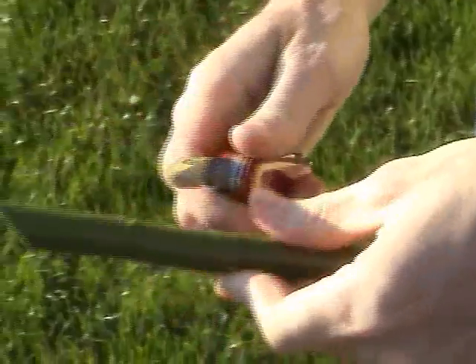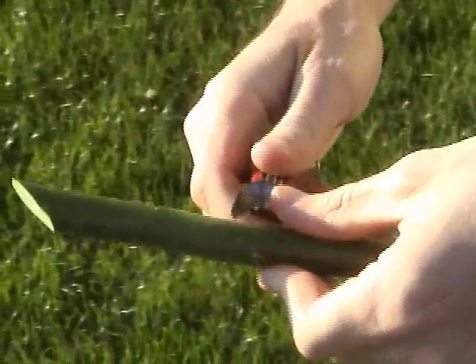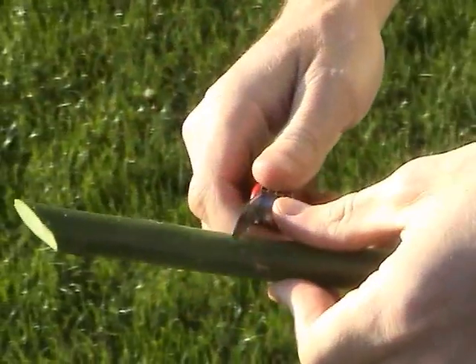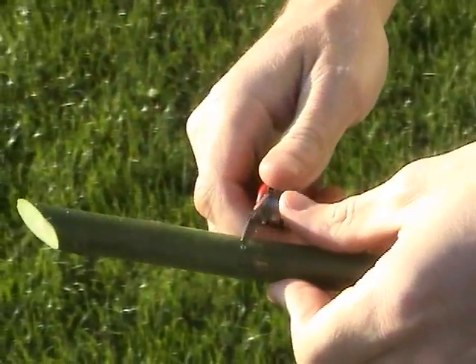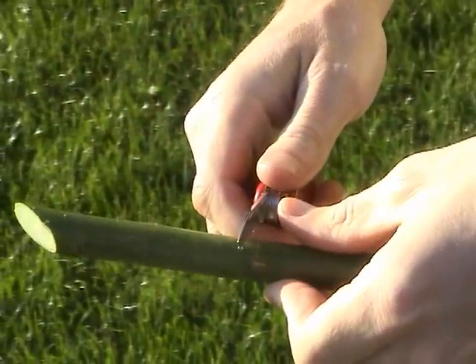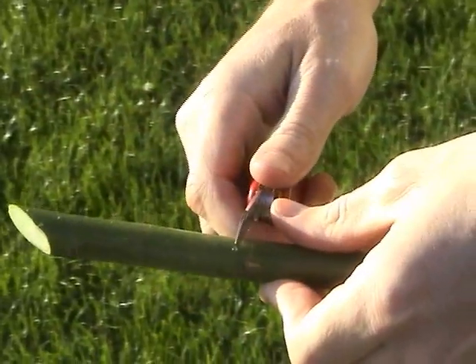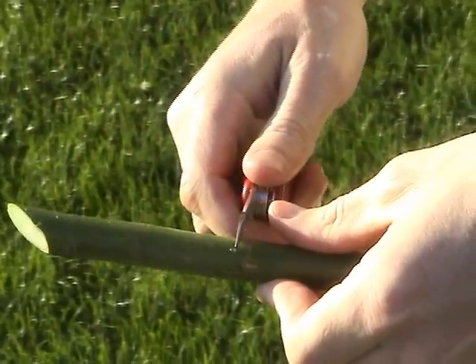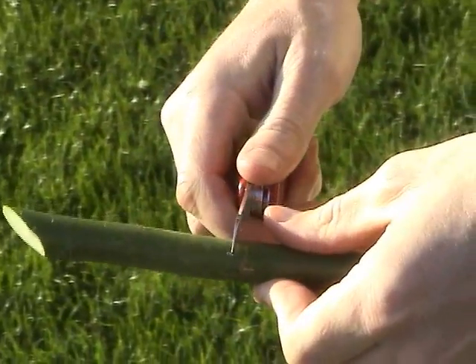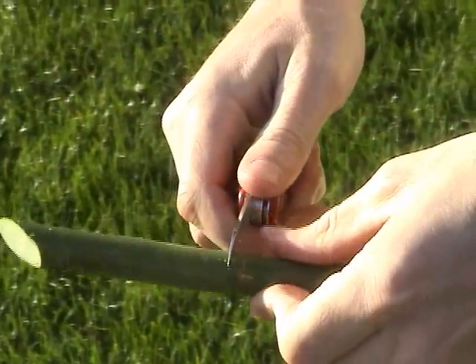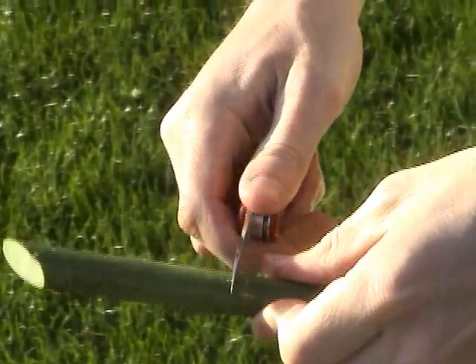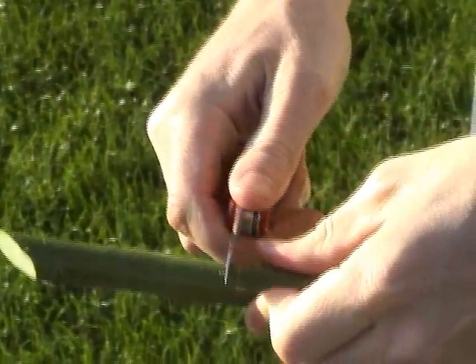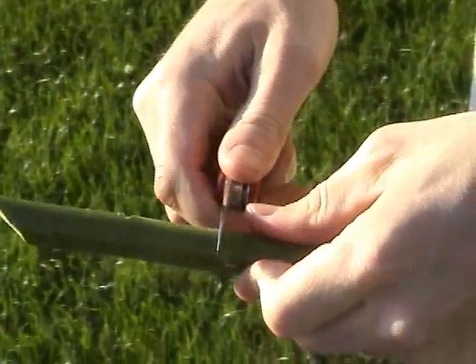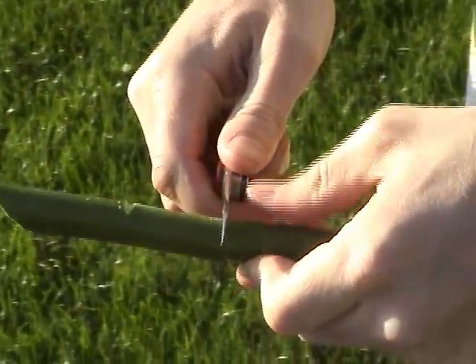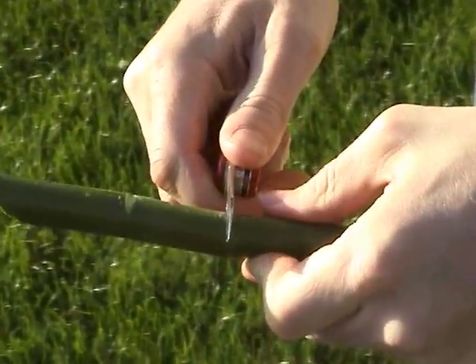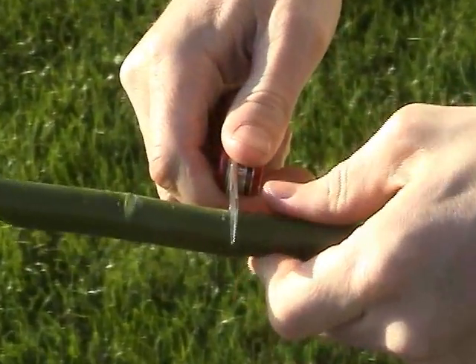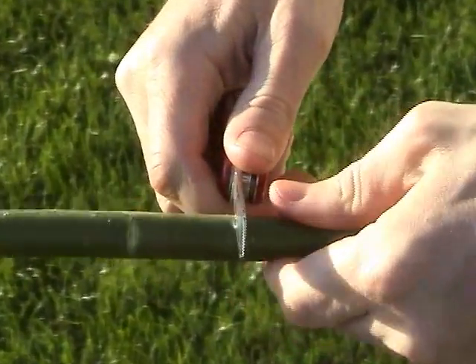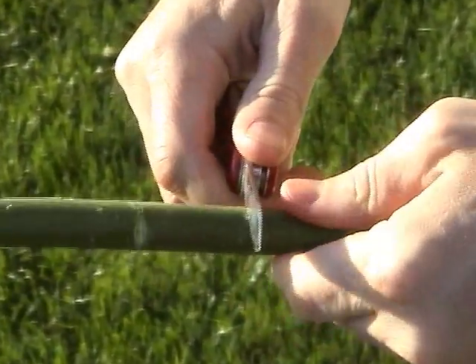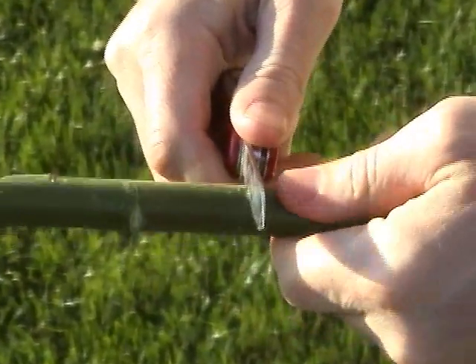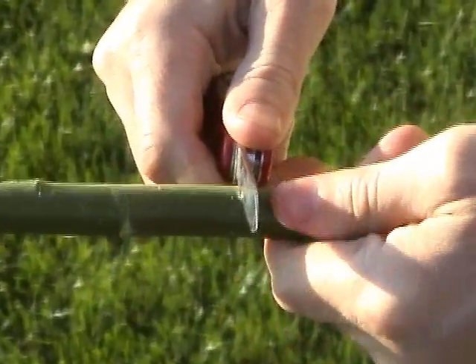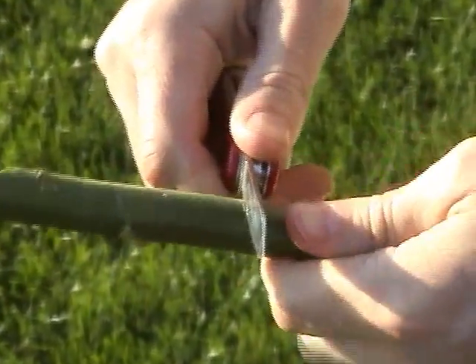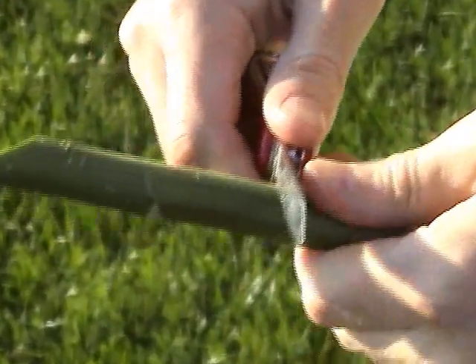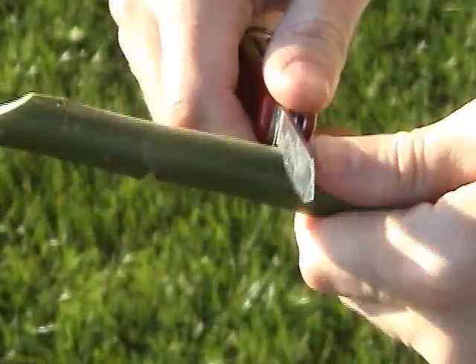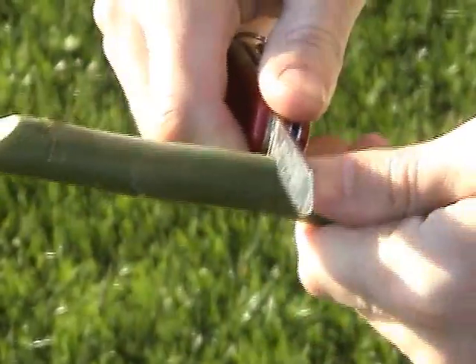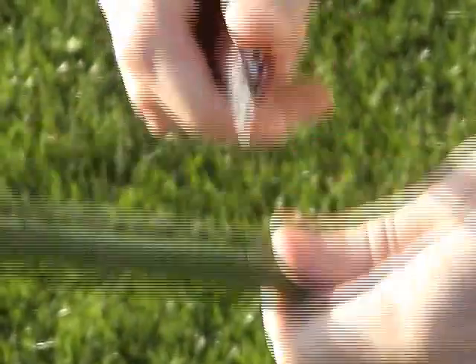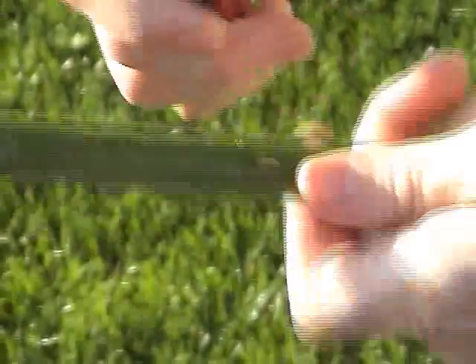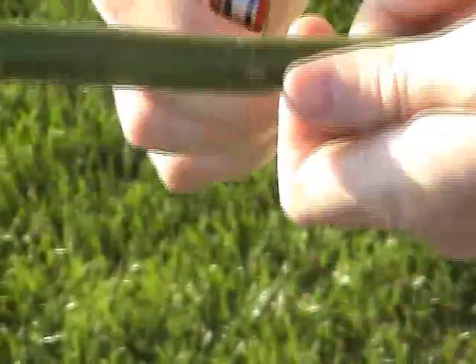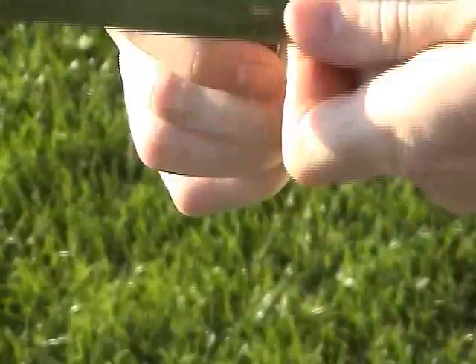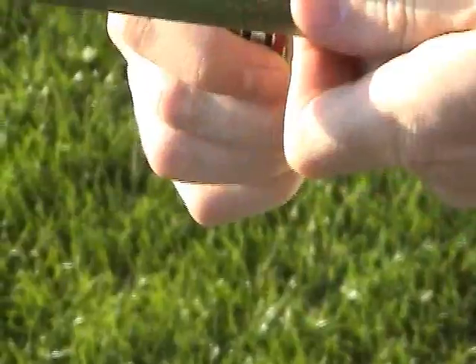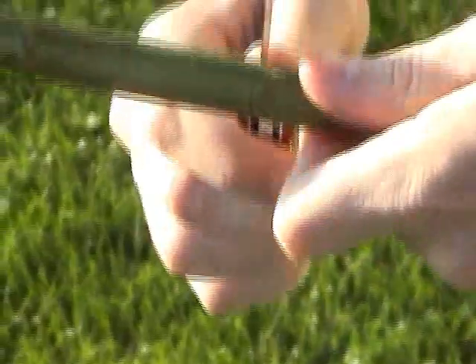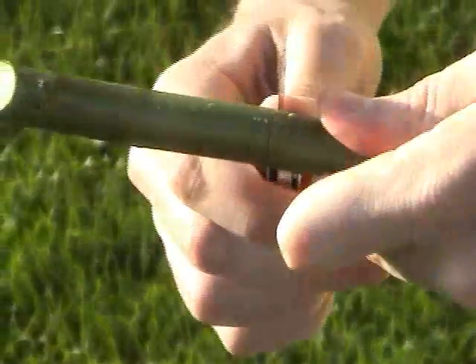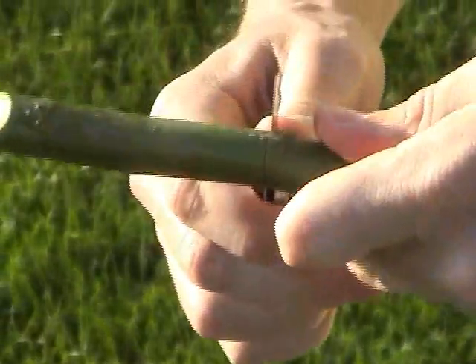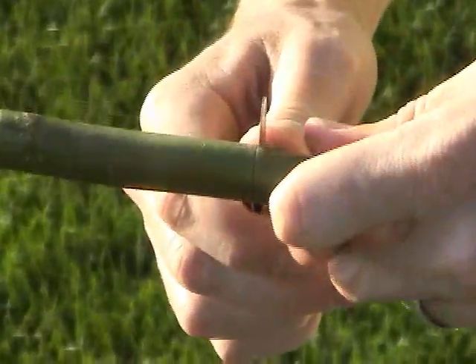Next, you'll want to cut just through the bark in a ring around the stick, about 2 inches behind the wedge notch.